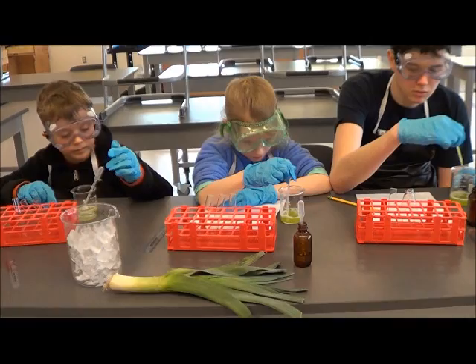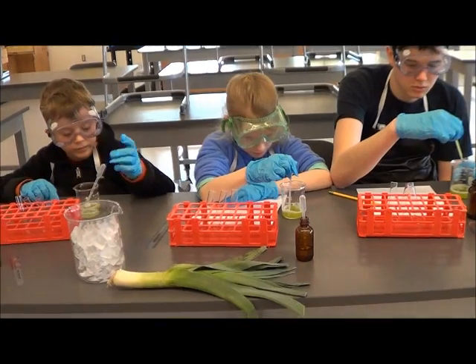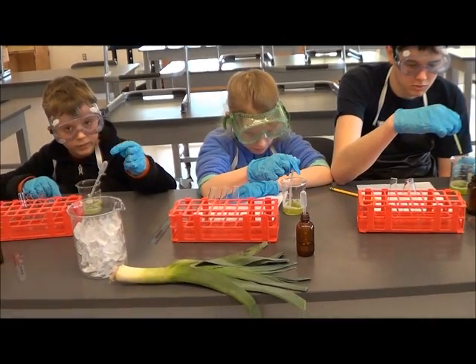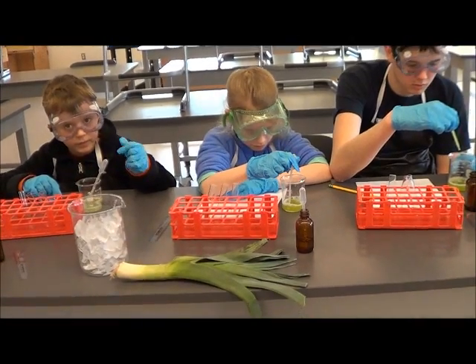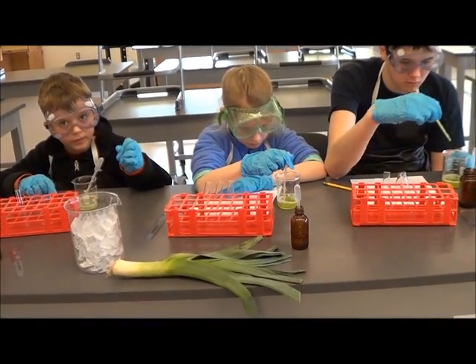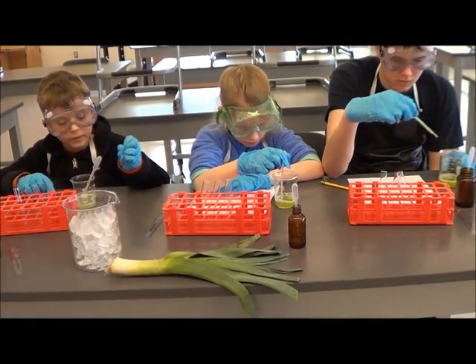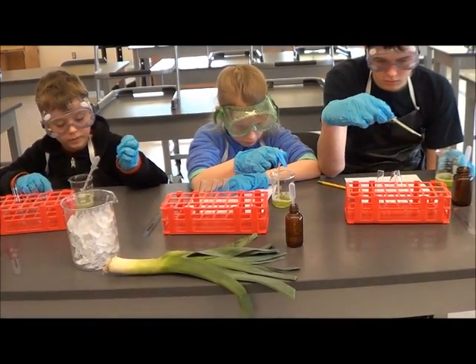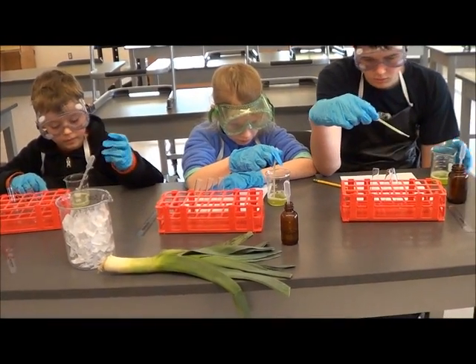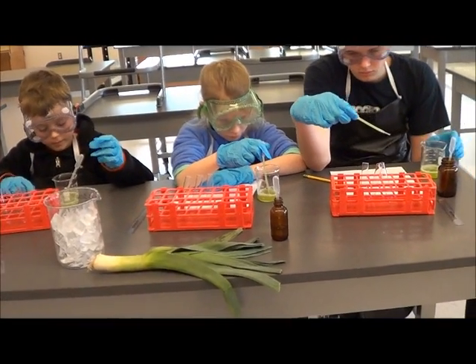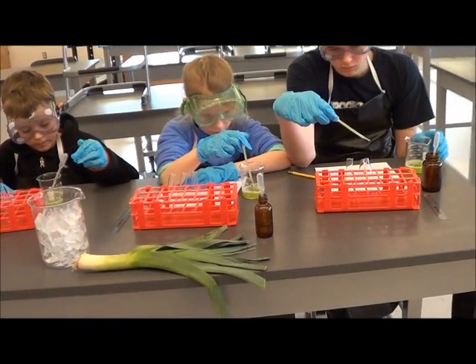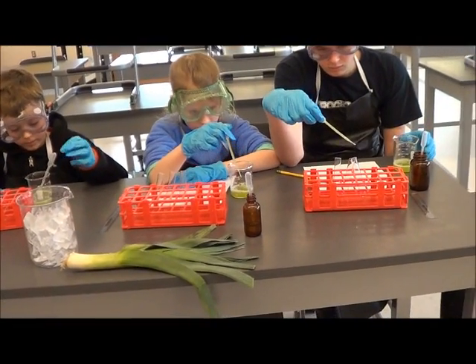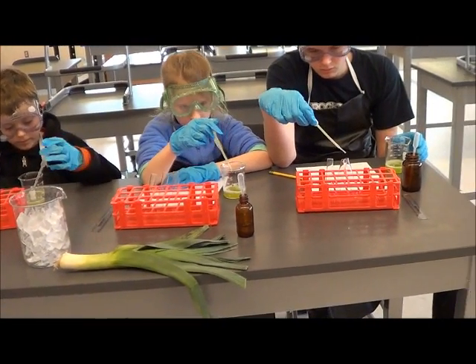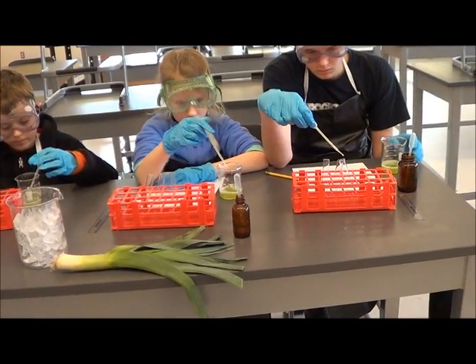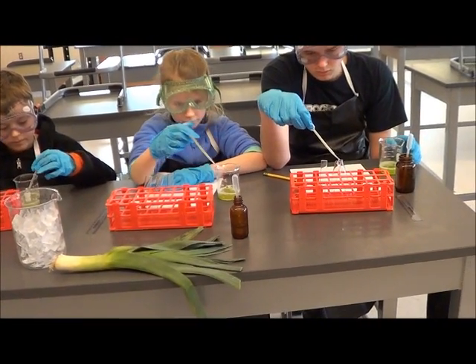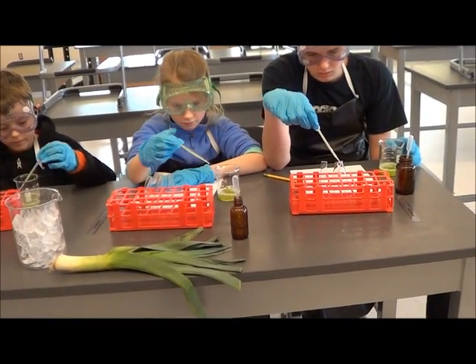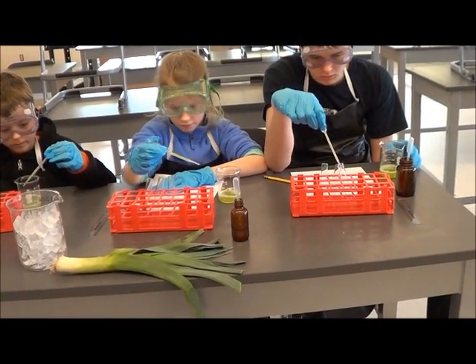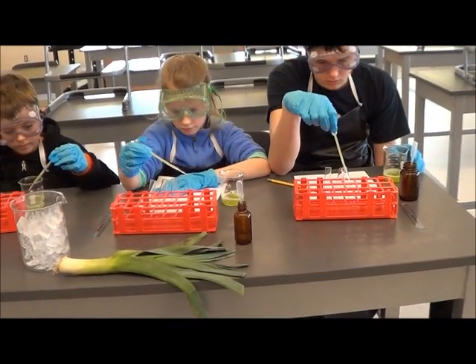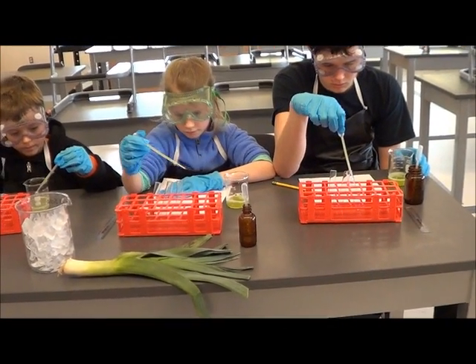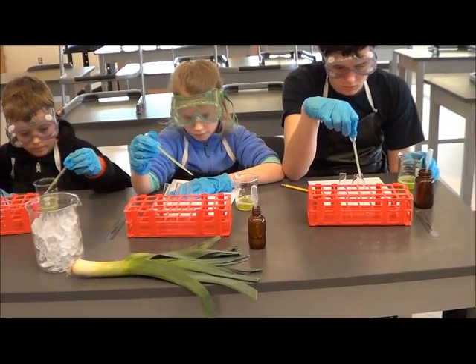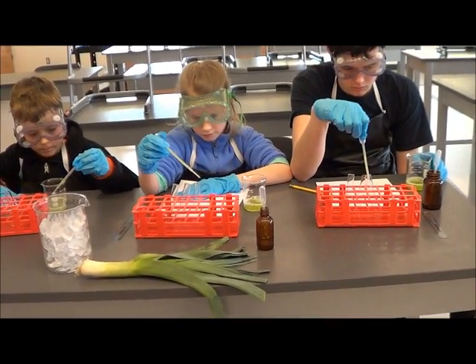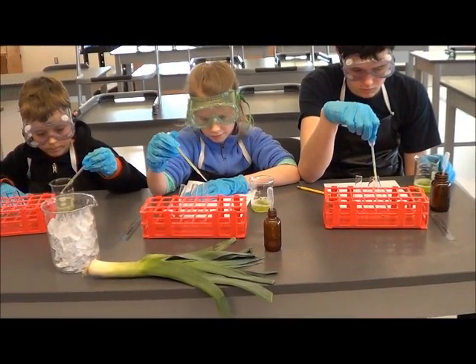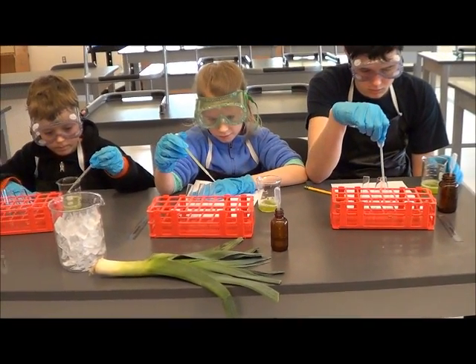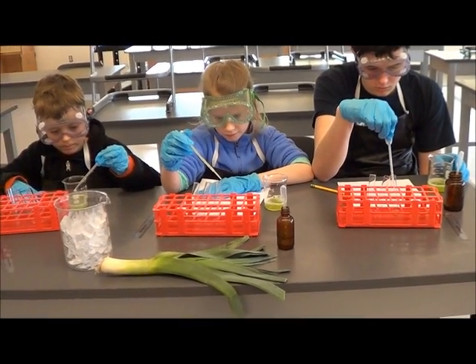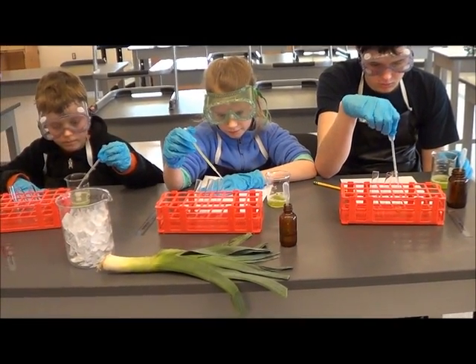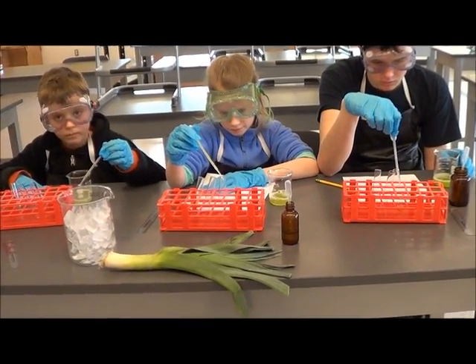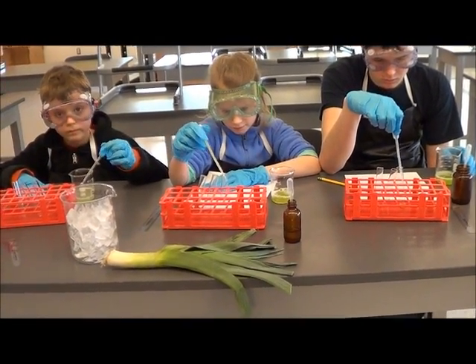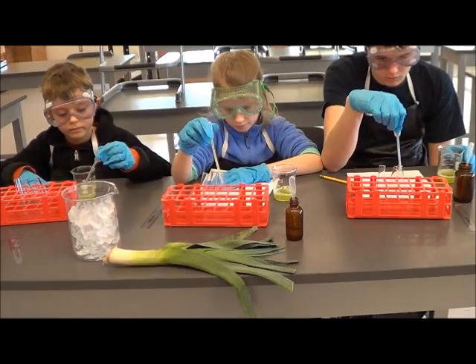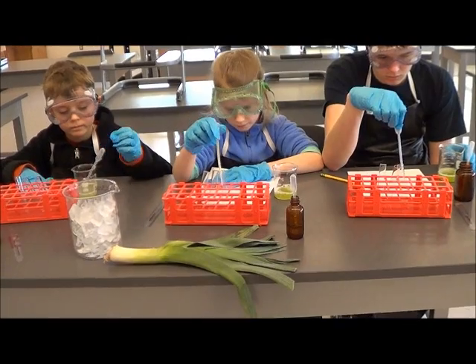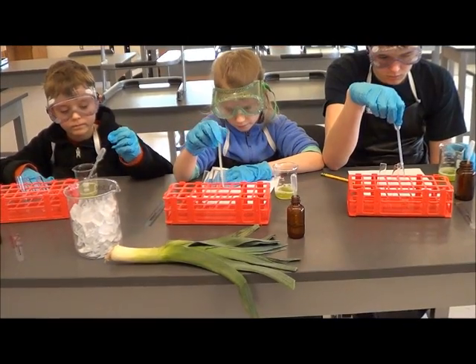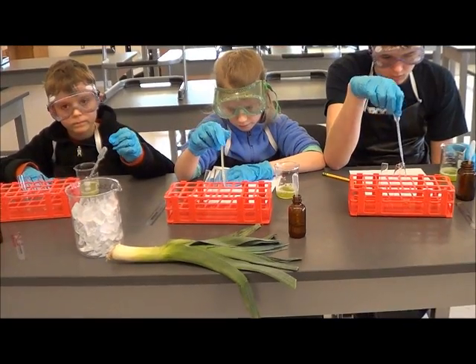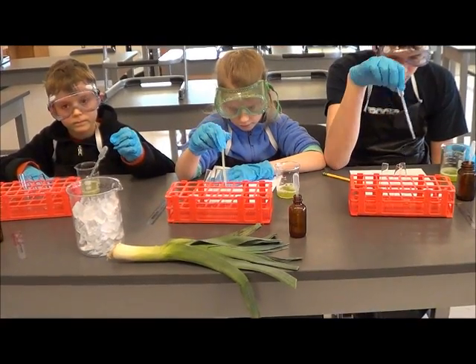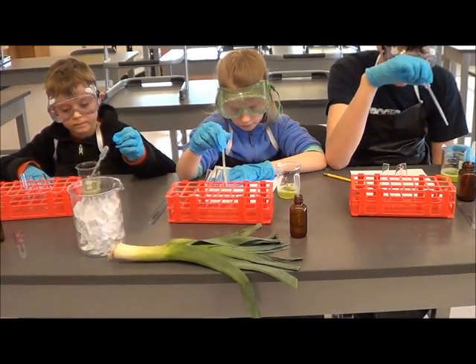Okay, now we're doing another experiment and we're putting one milliliter of catalase to start off in each of the three test tubes.